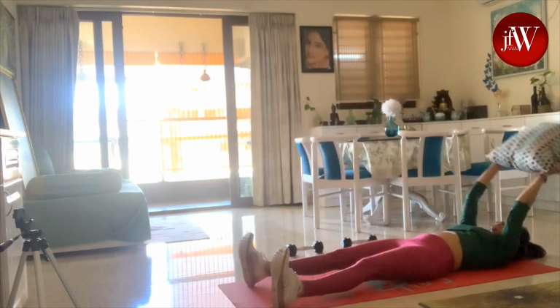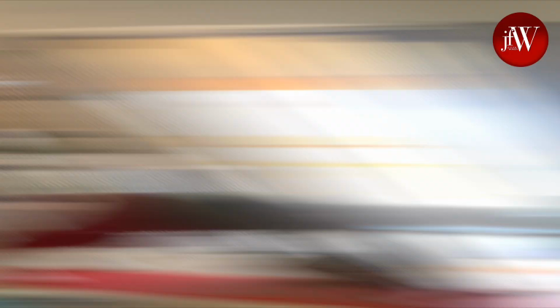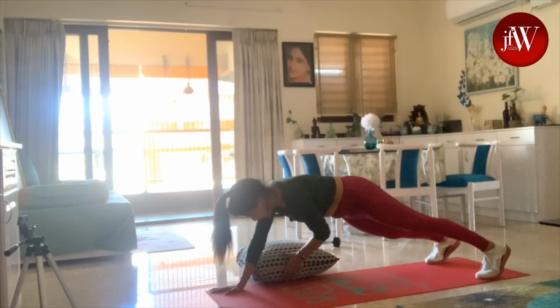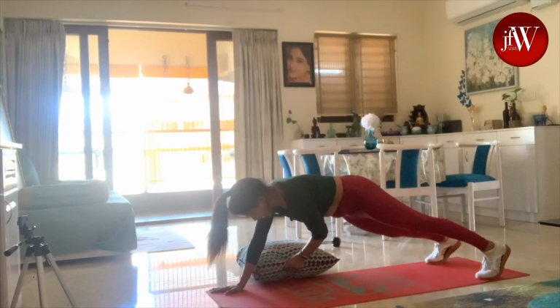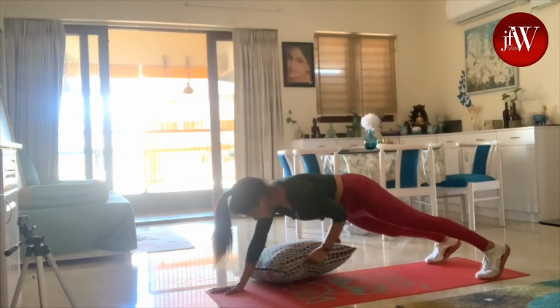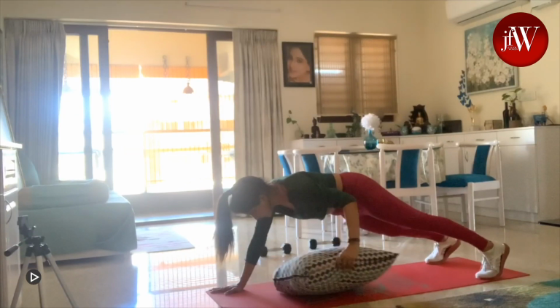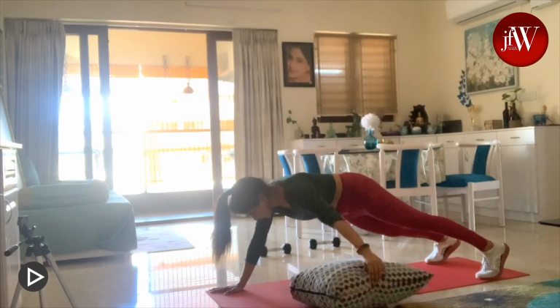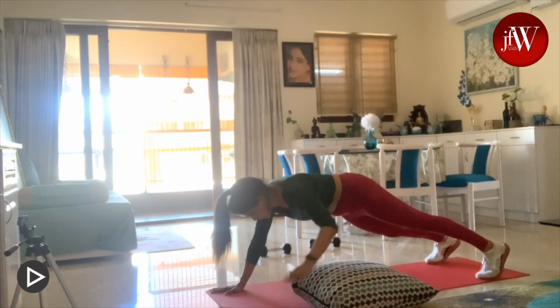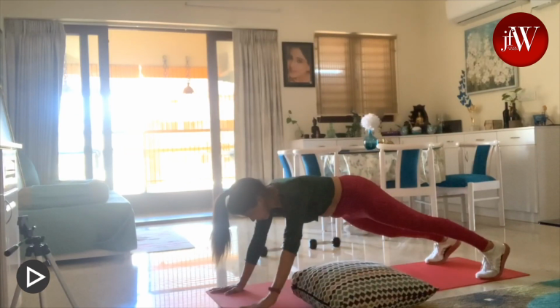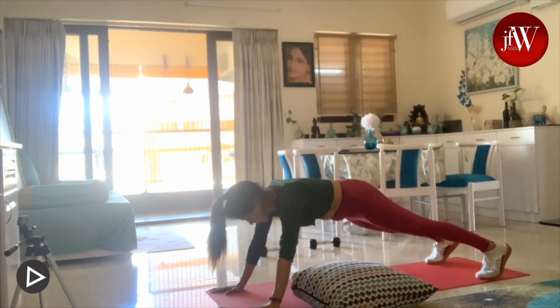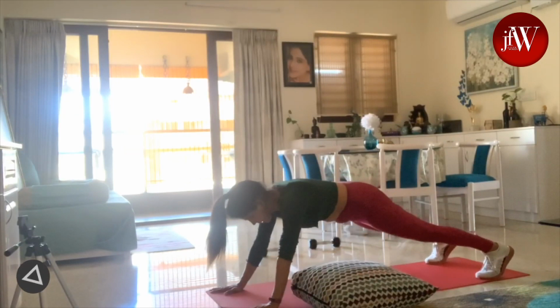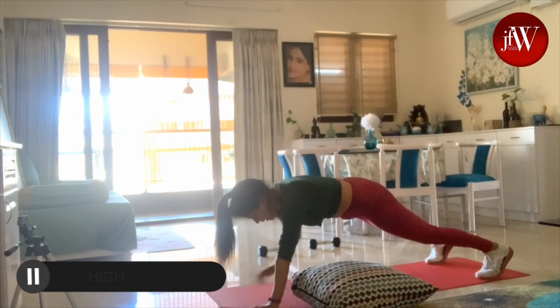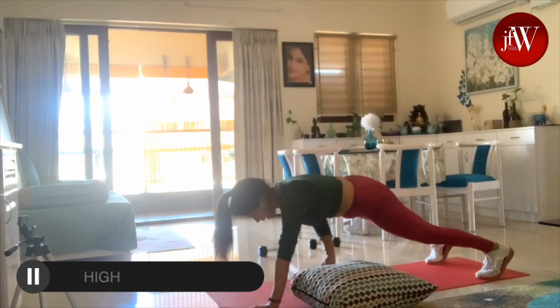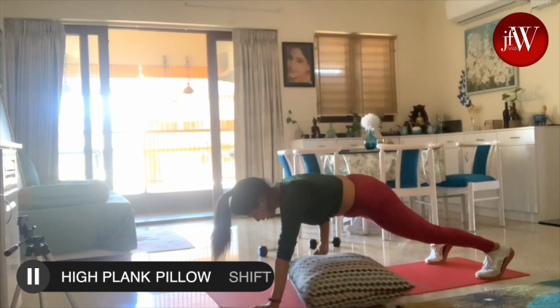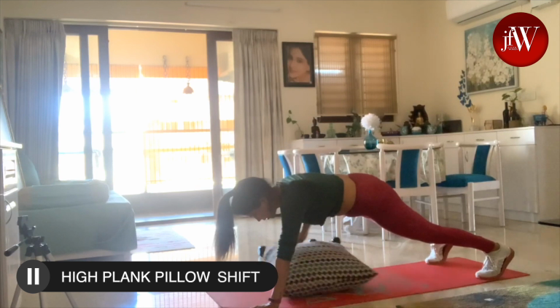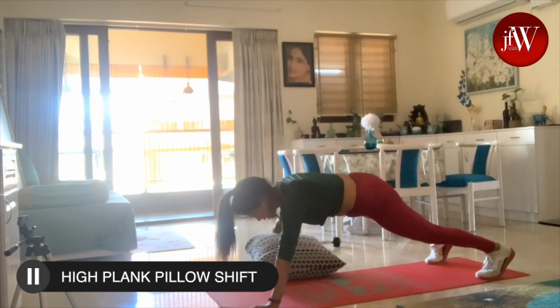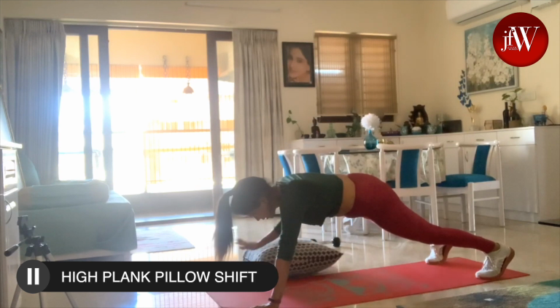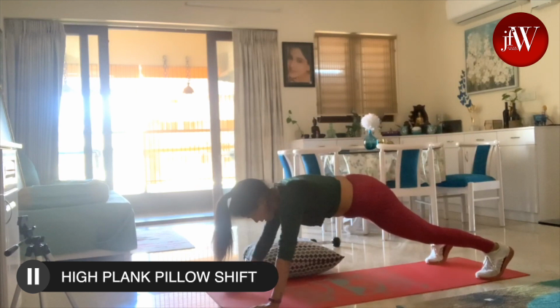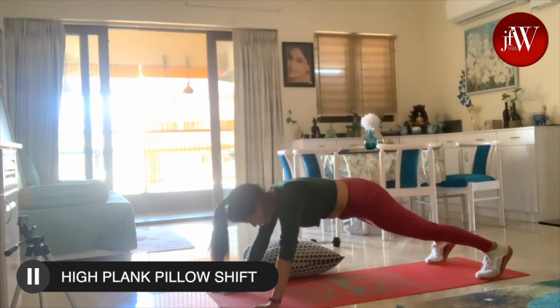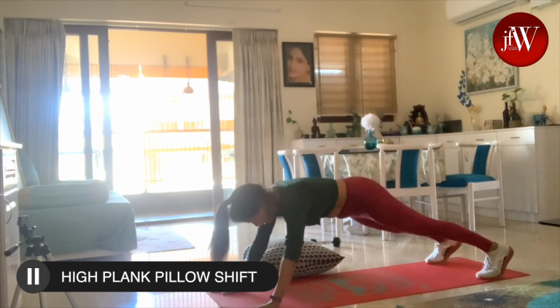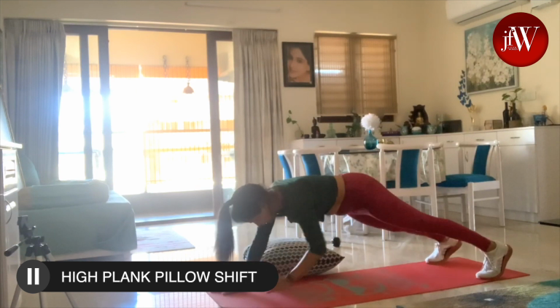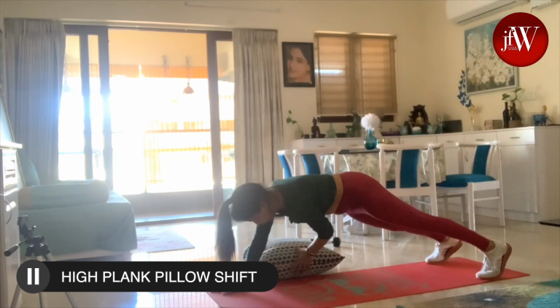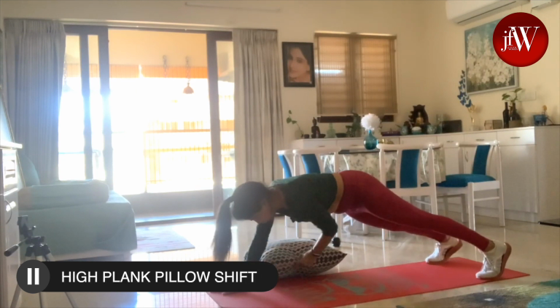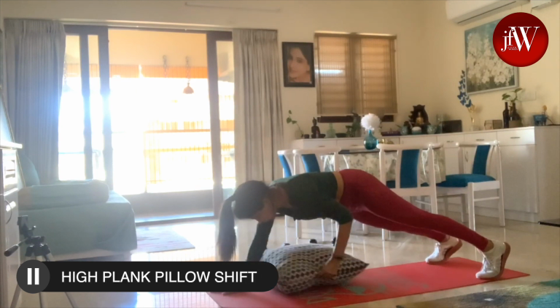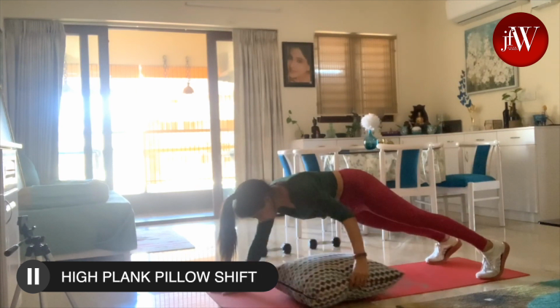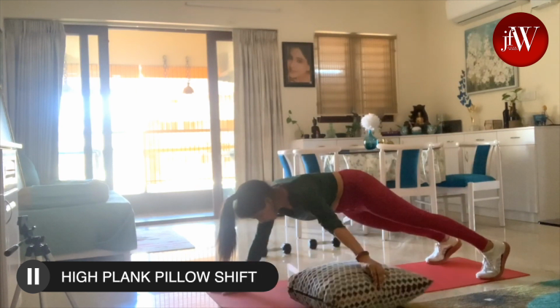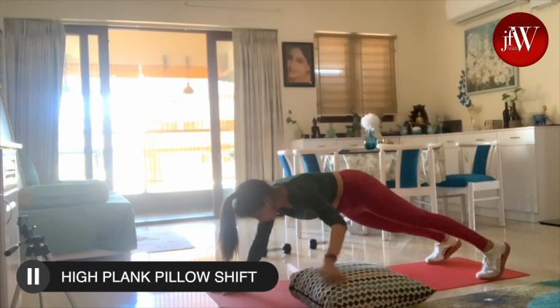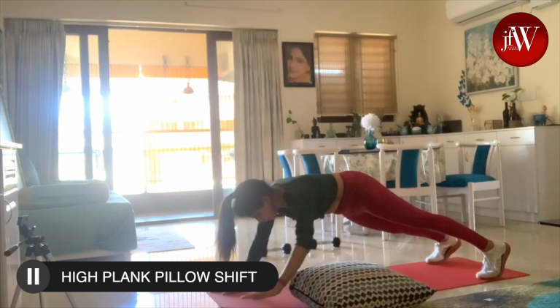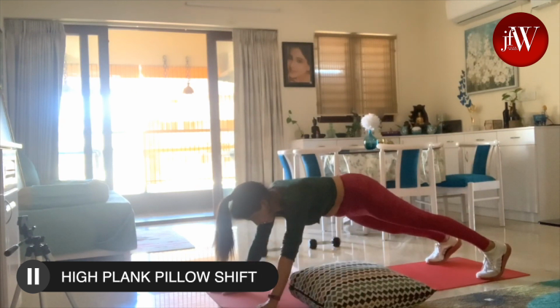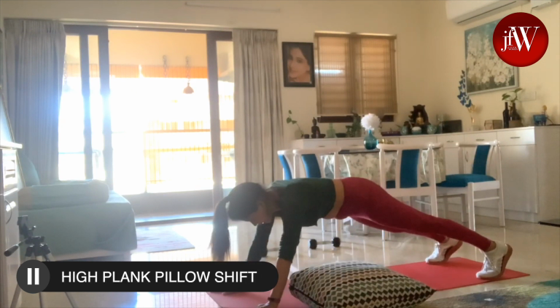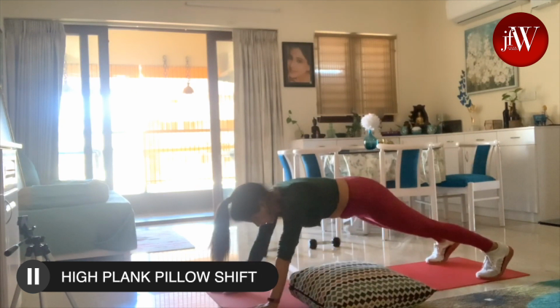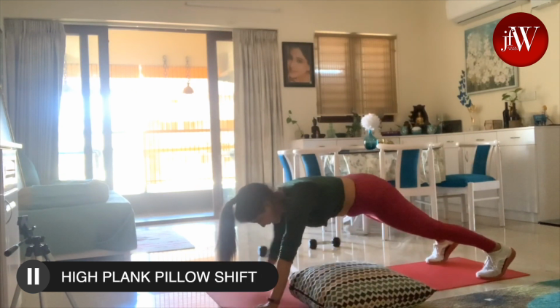The third workout is high plank pillow shift from left to right.